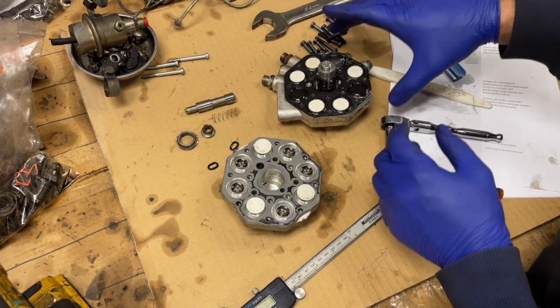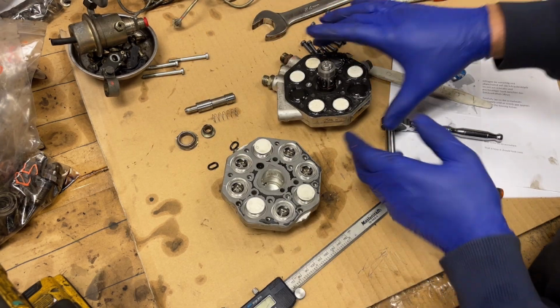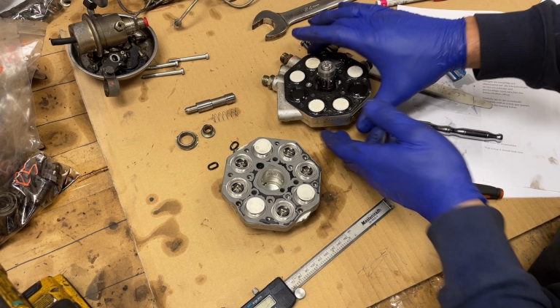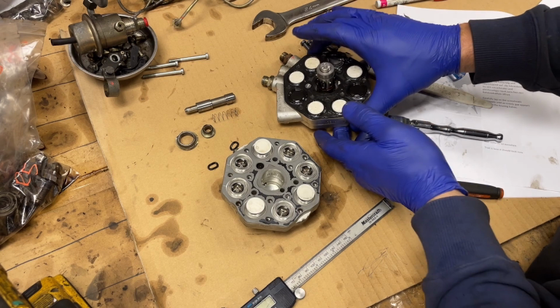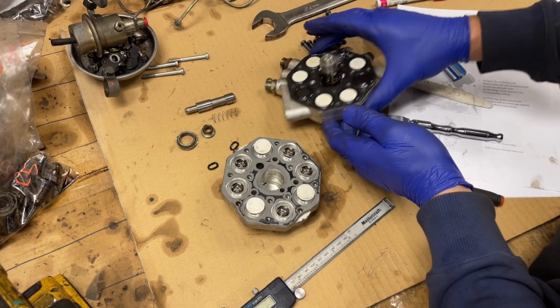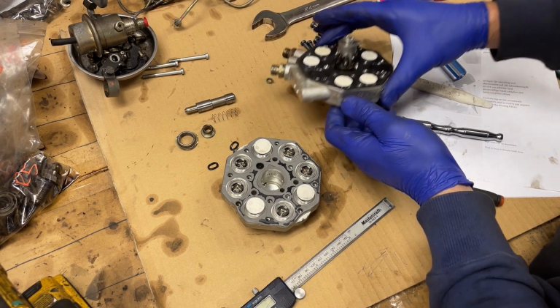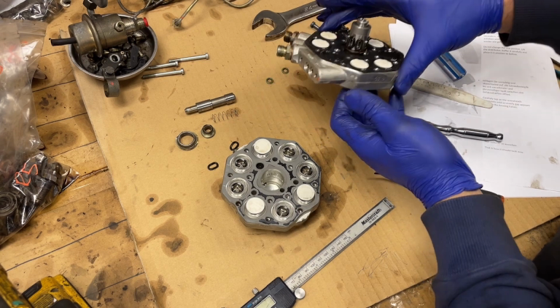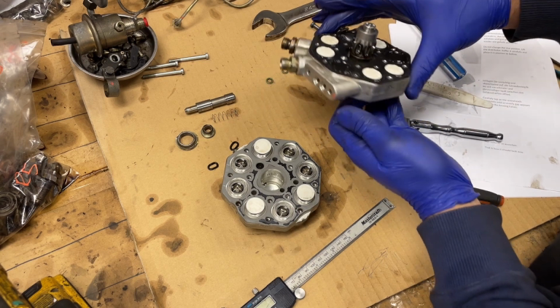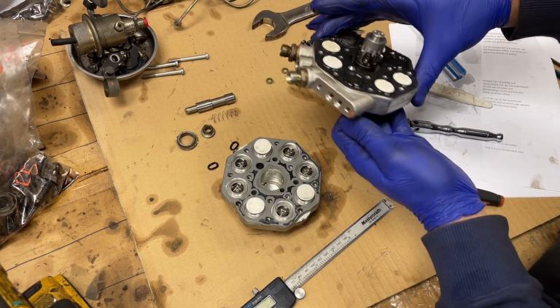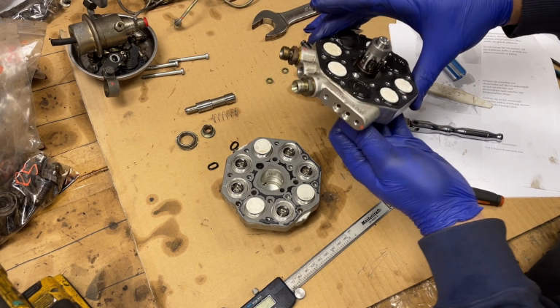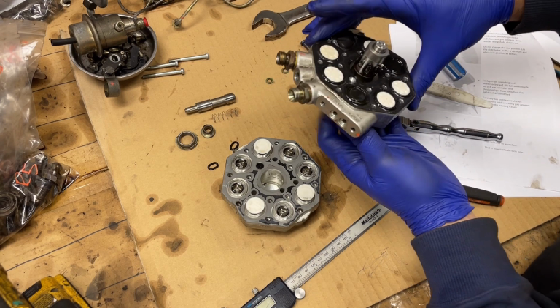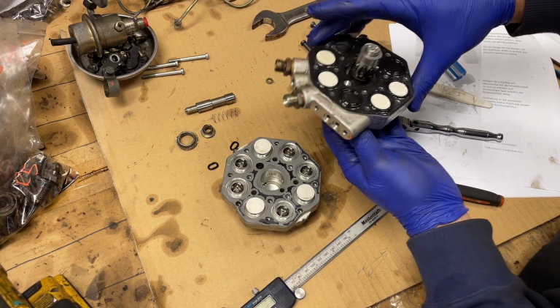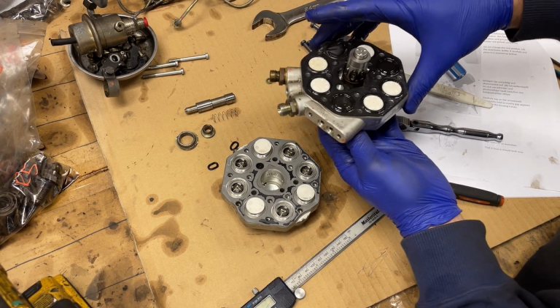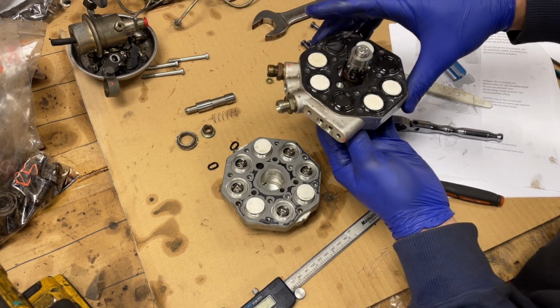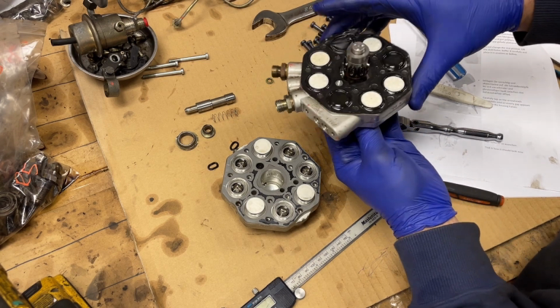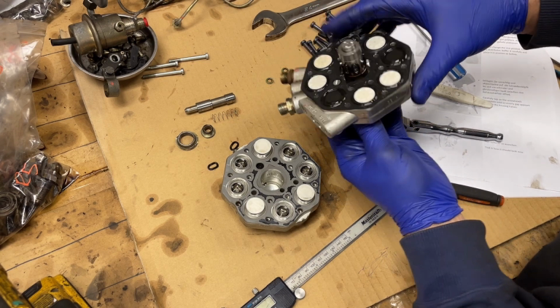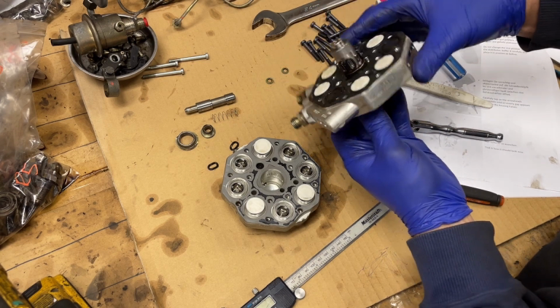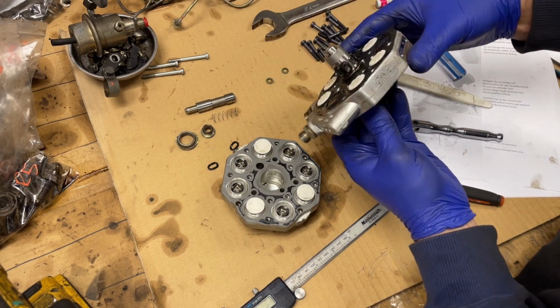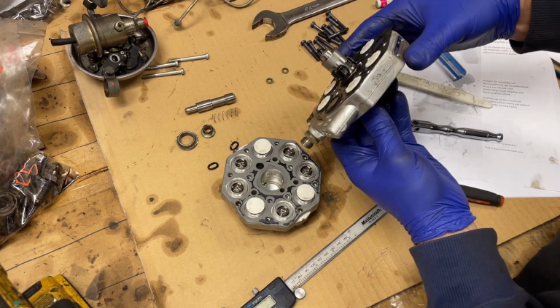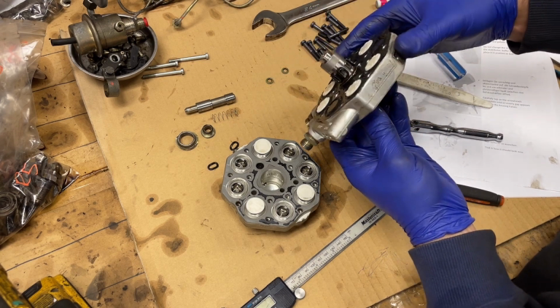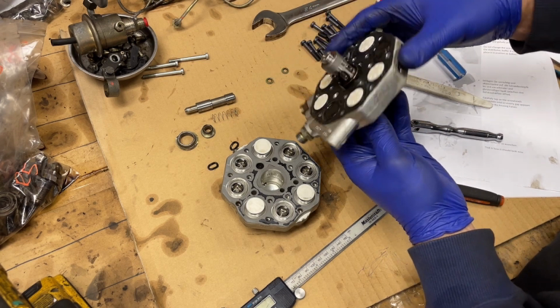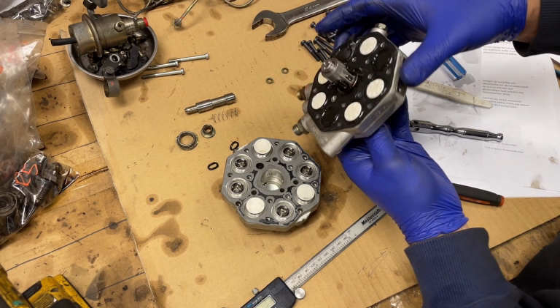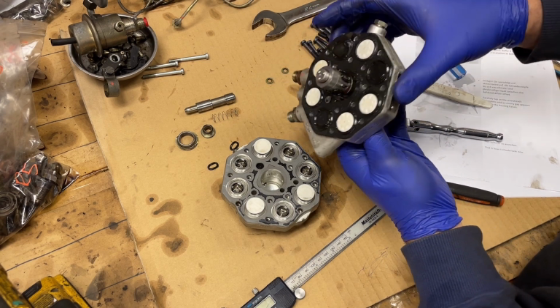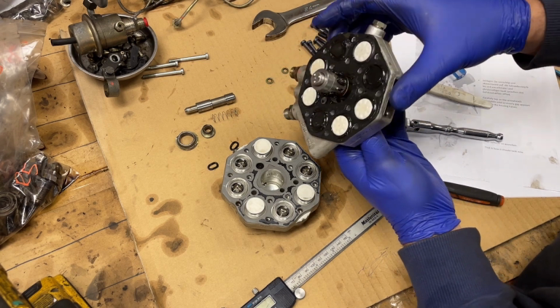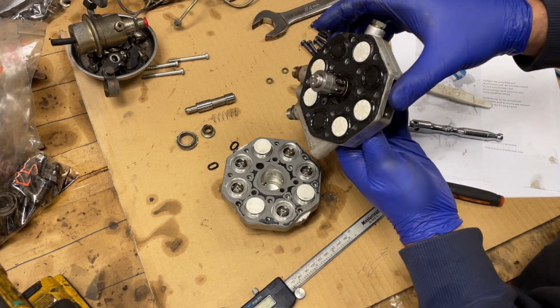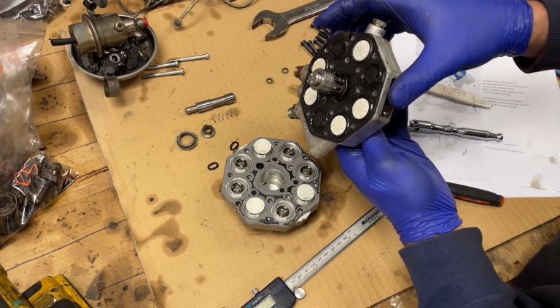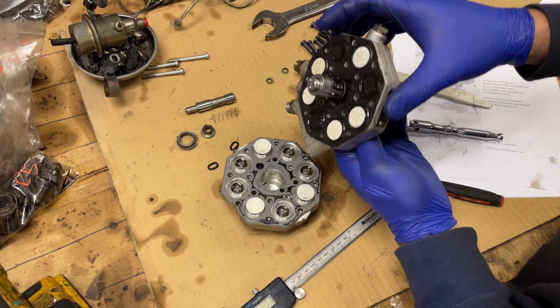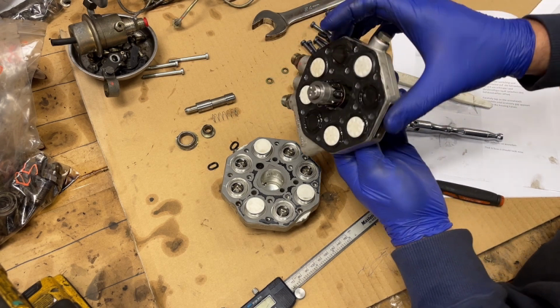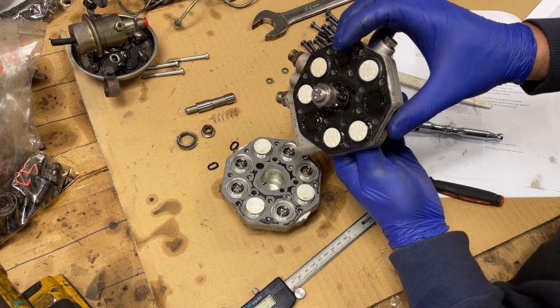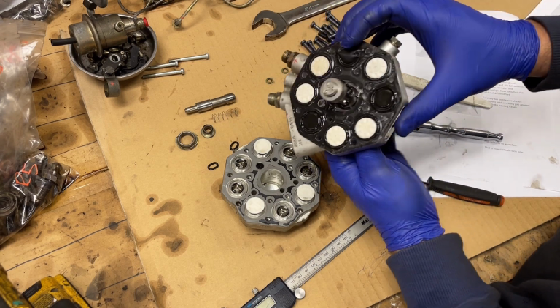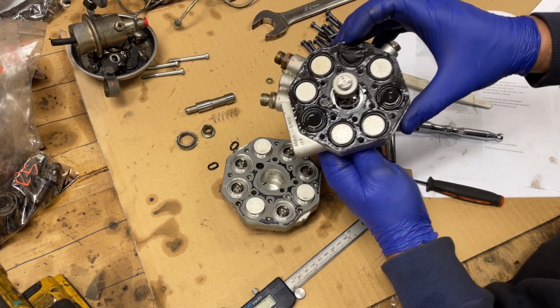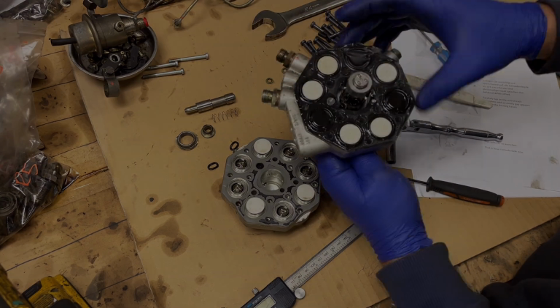Look at this thing — this looks like a rocket thruster or something. Beautiful.